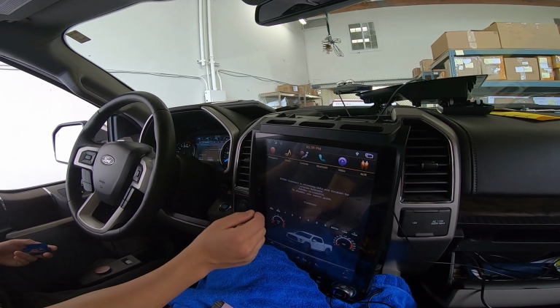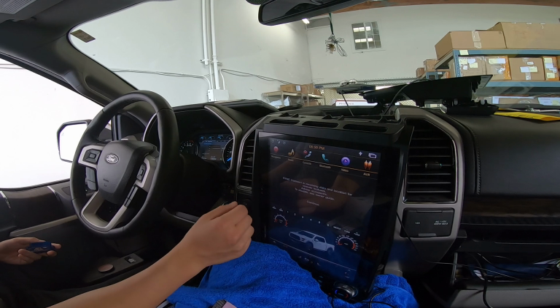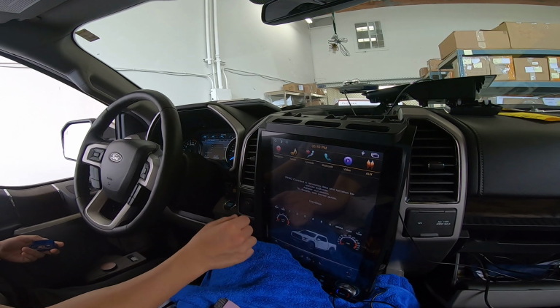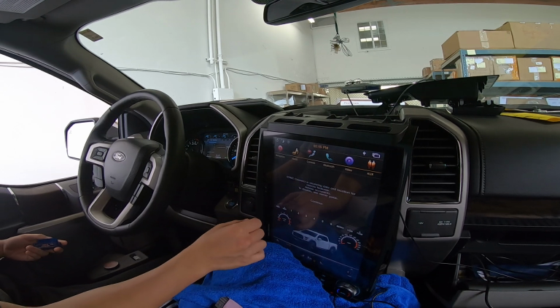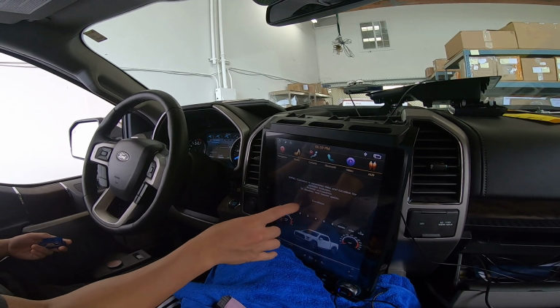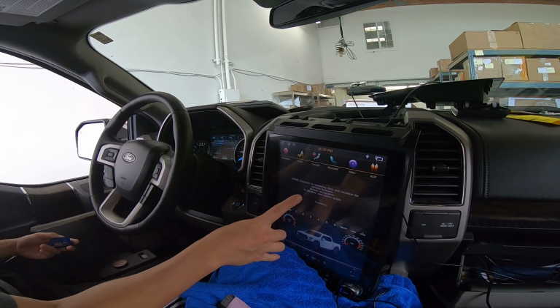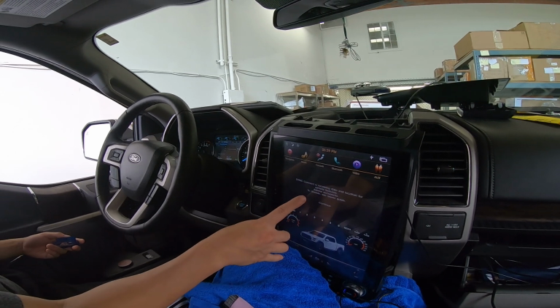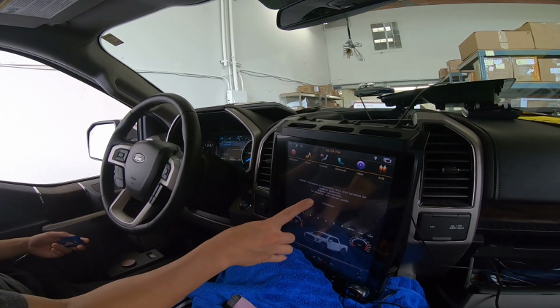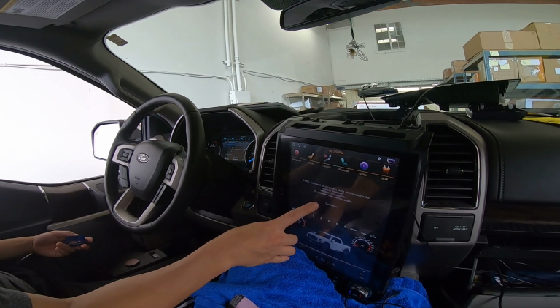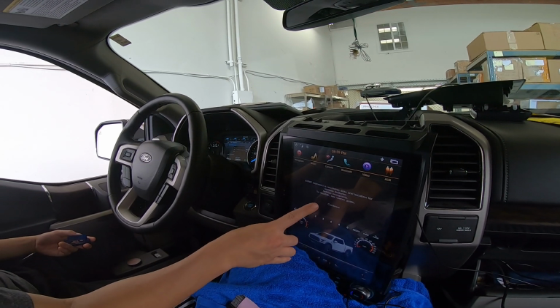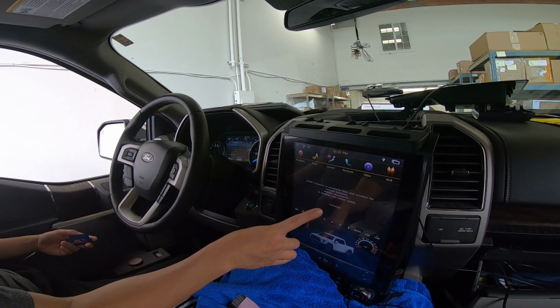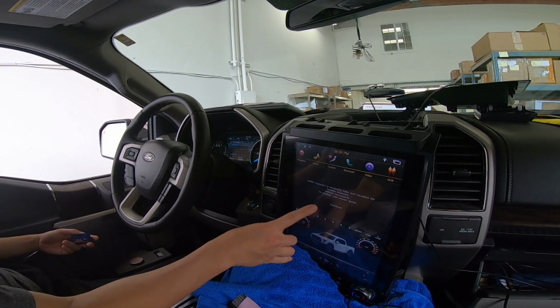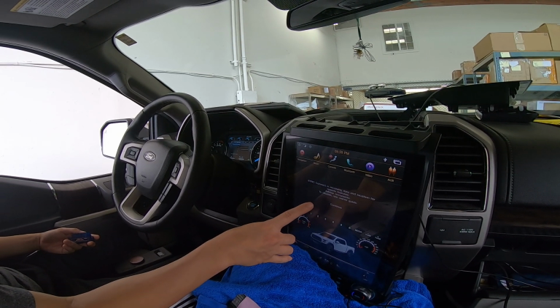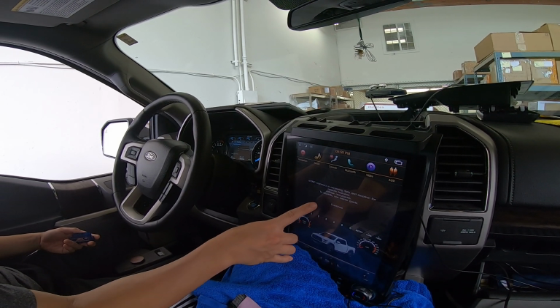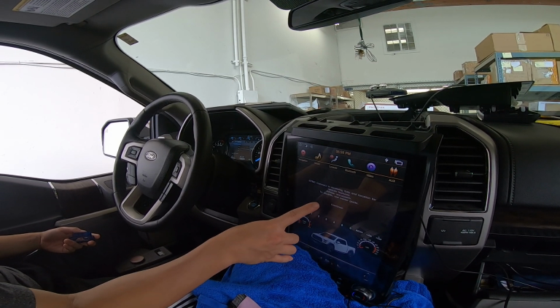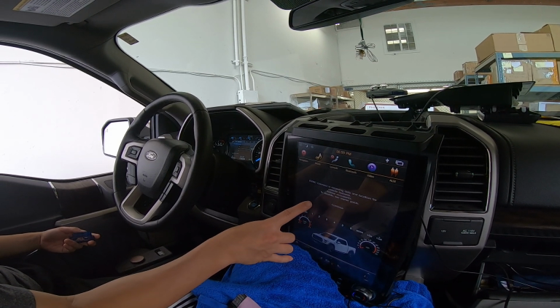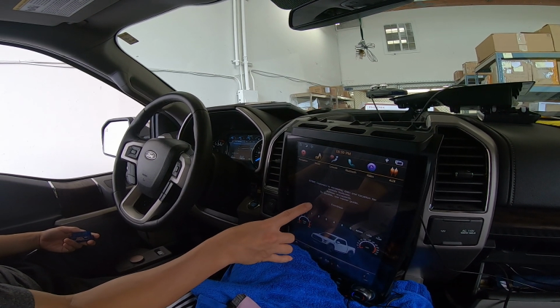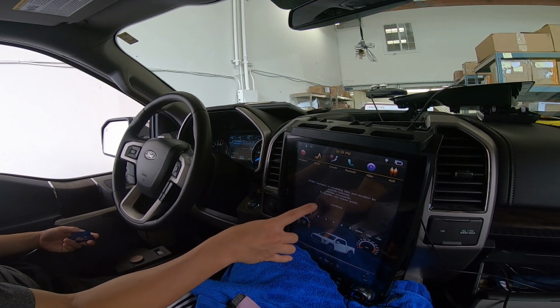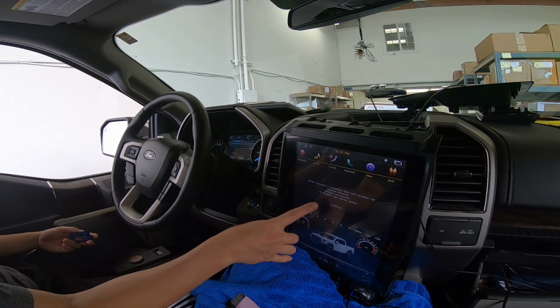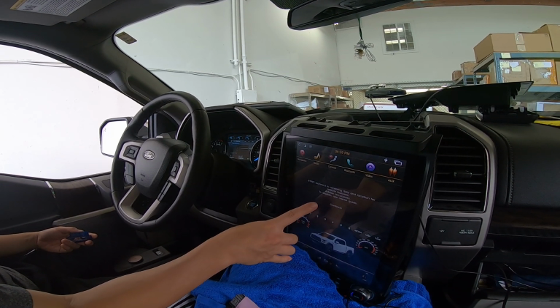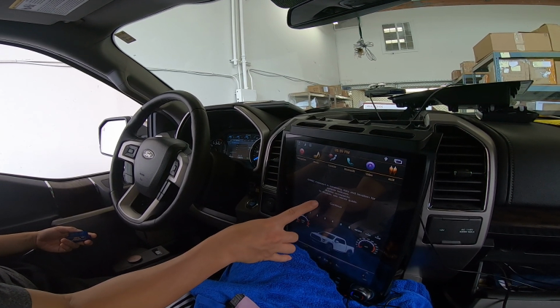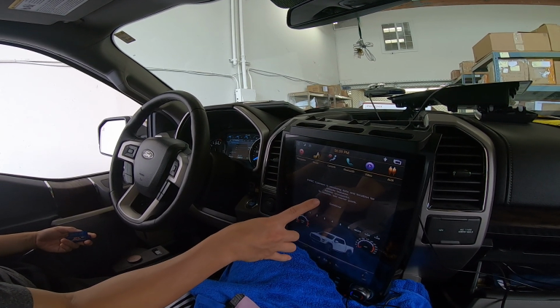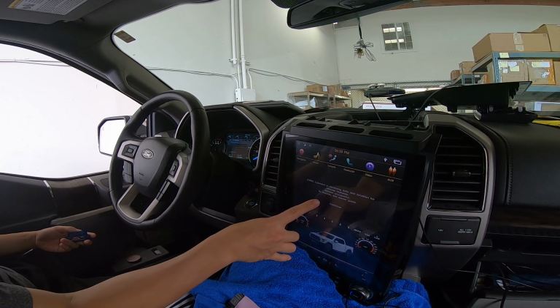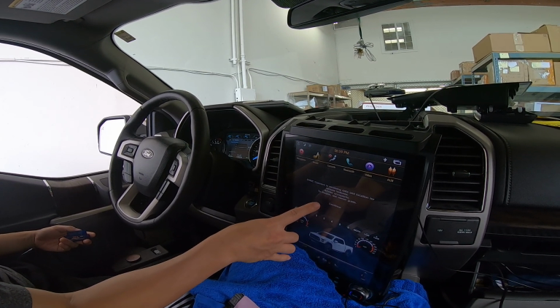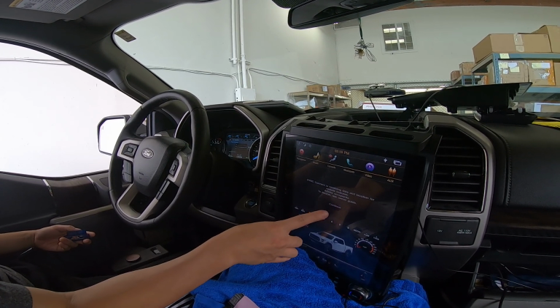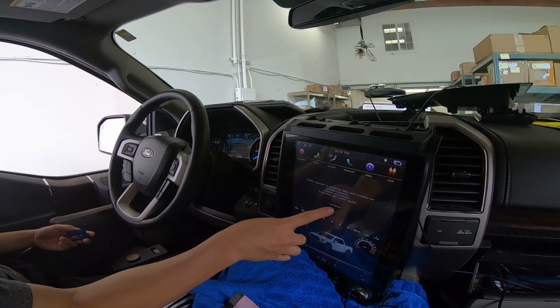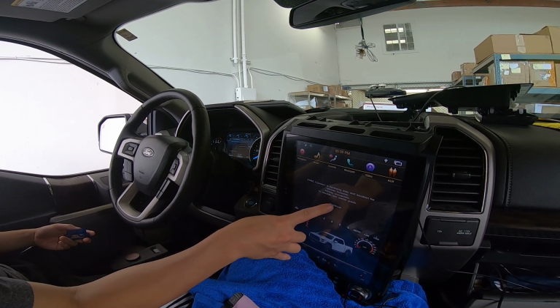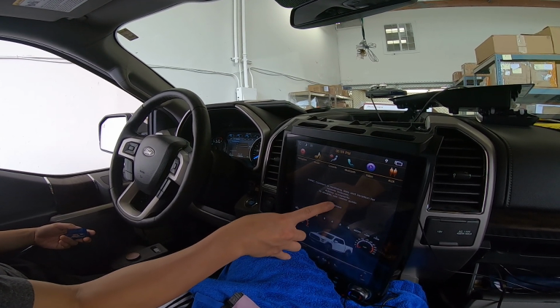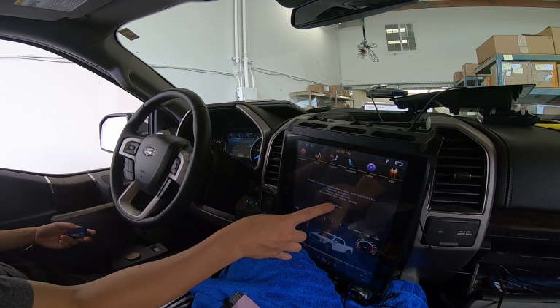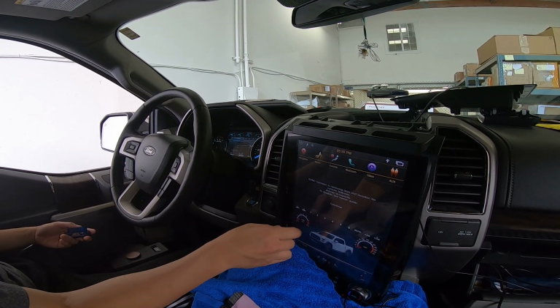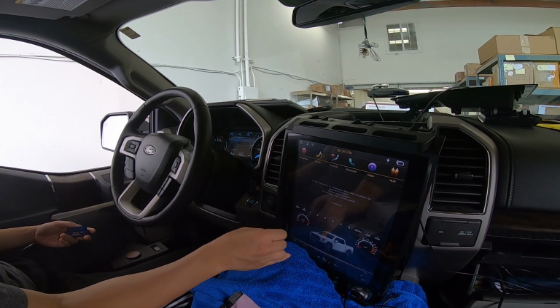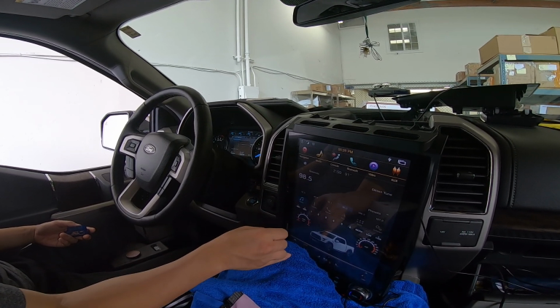Sync Connect is receiving data and location — okay, remove features, continue.